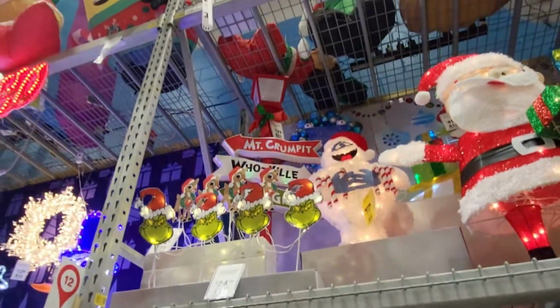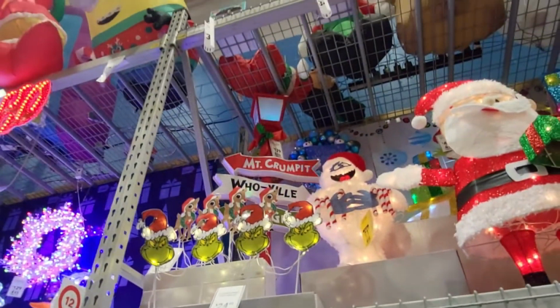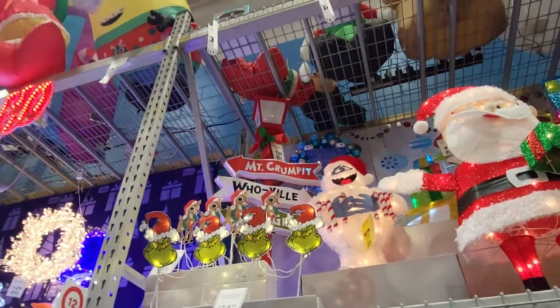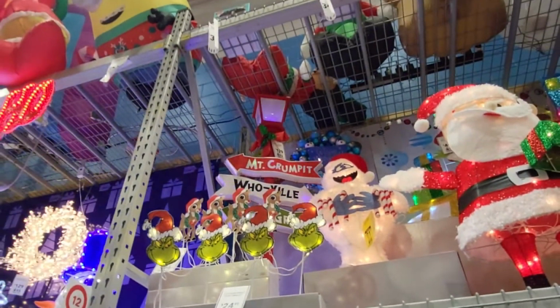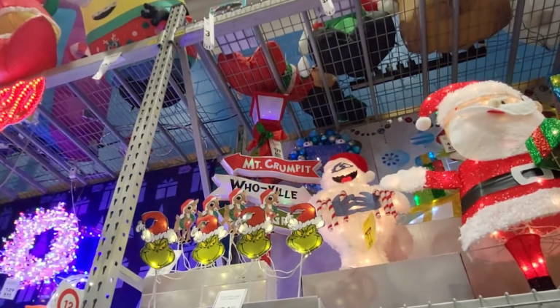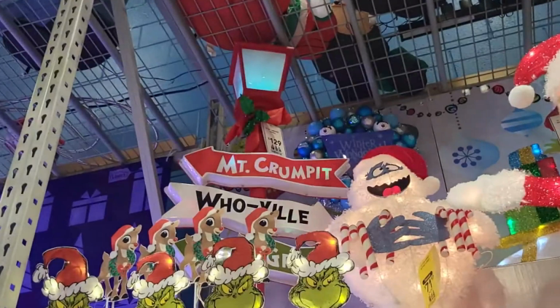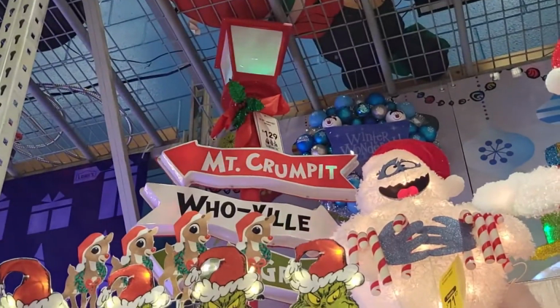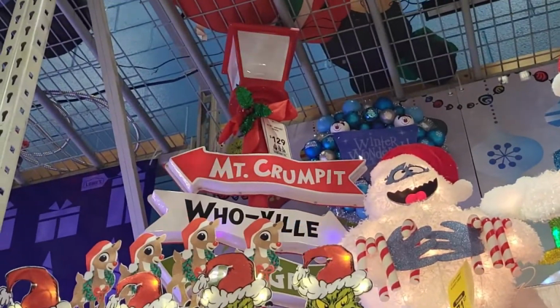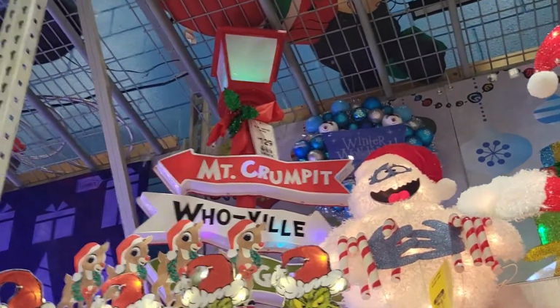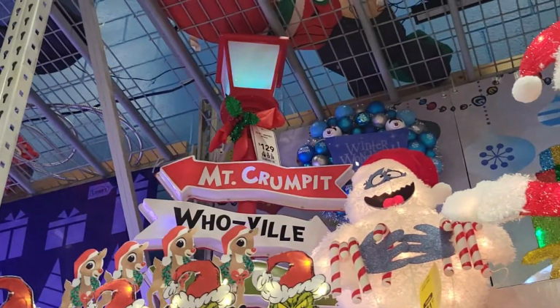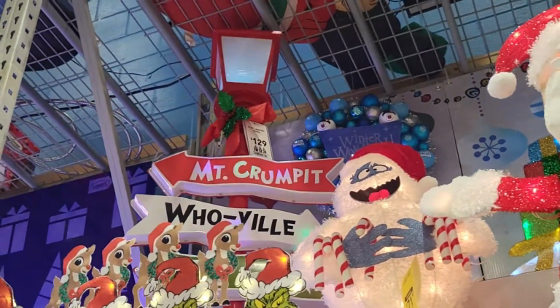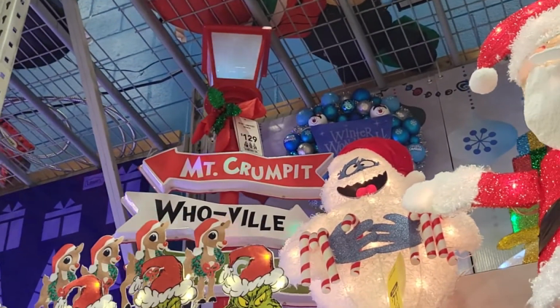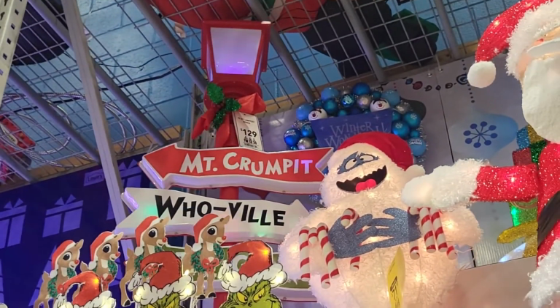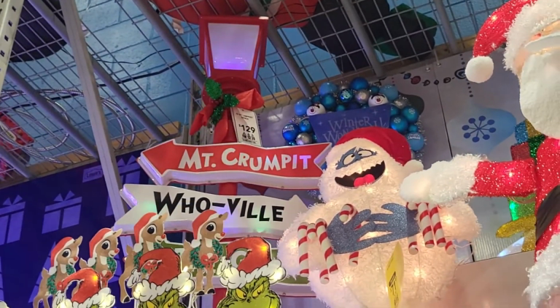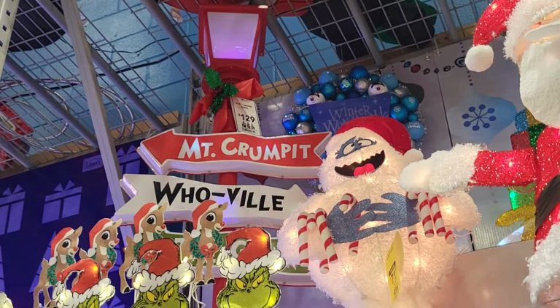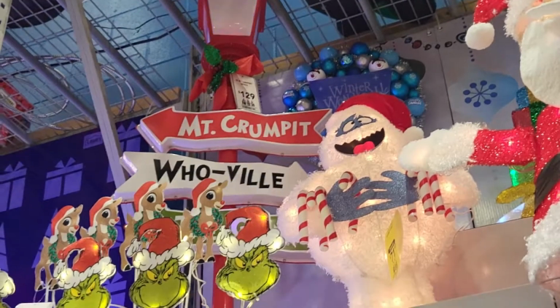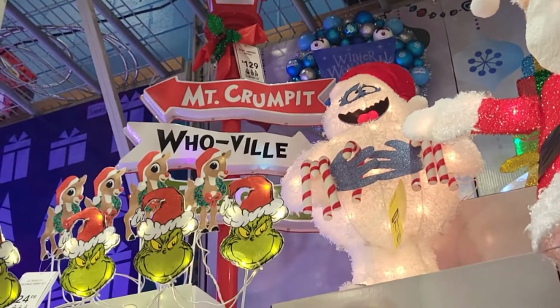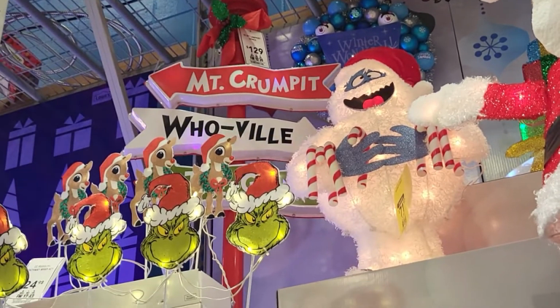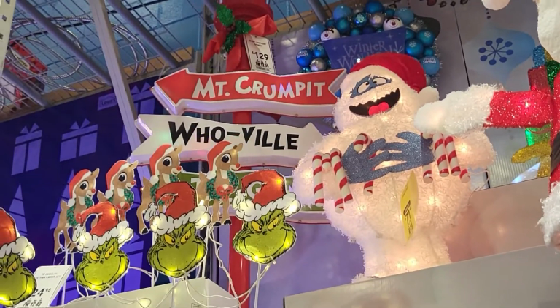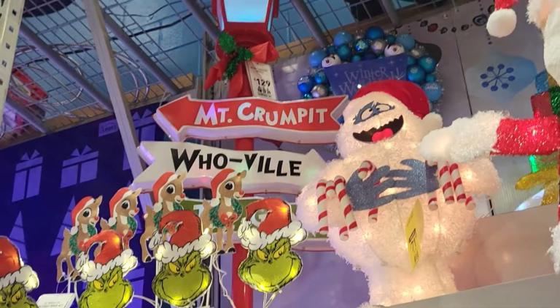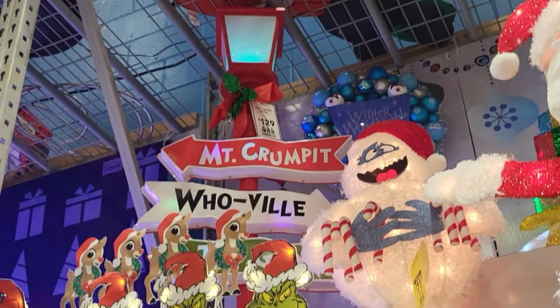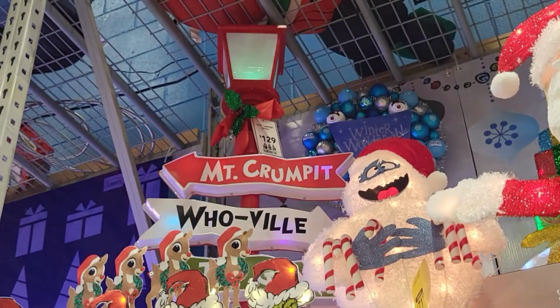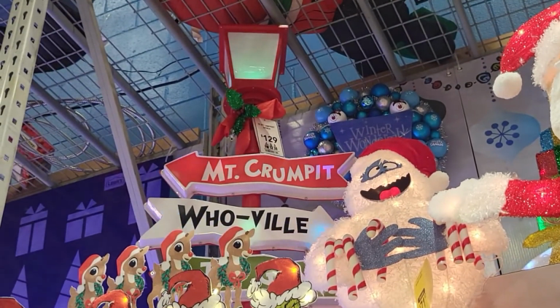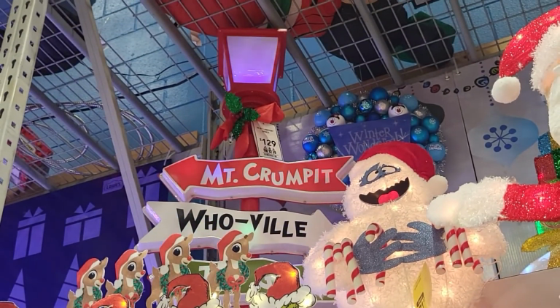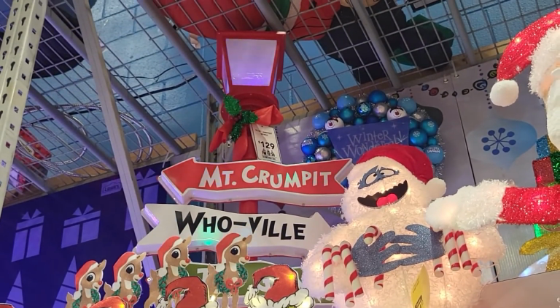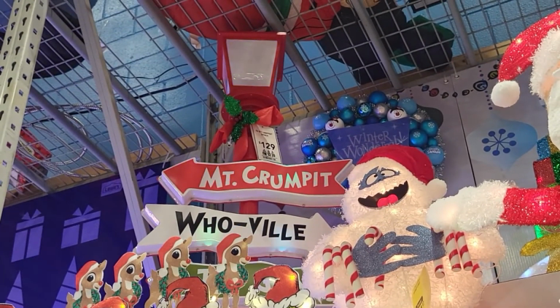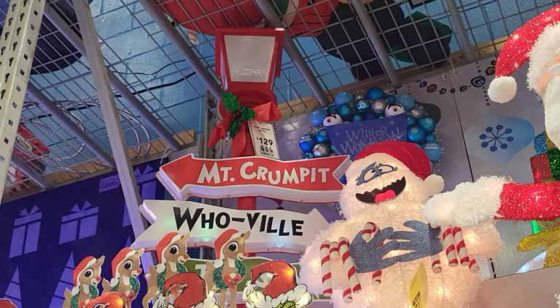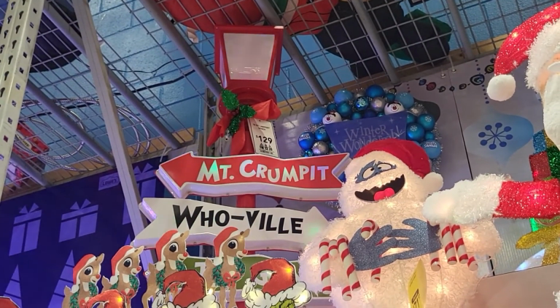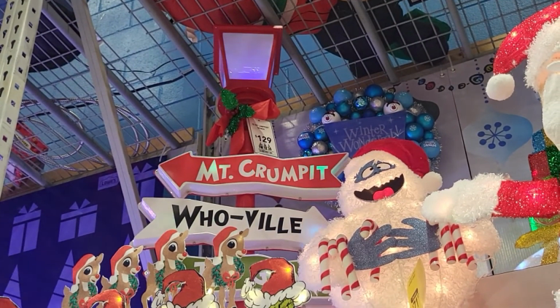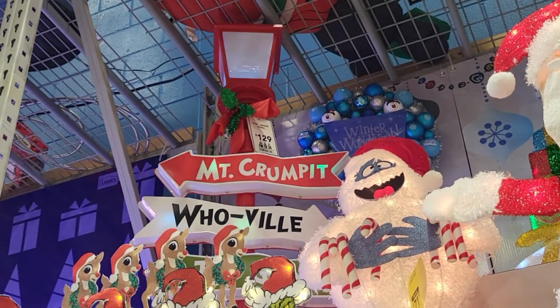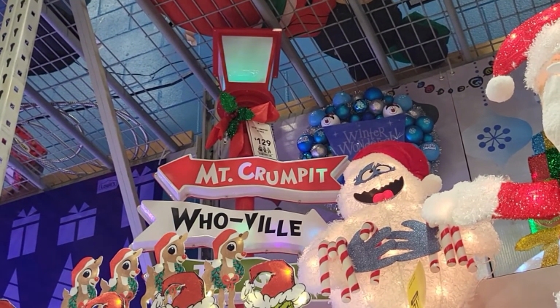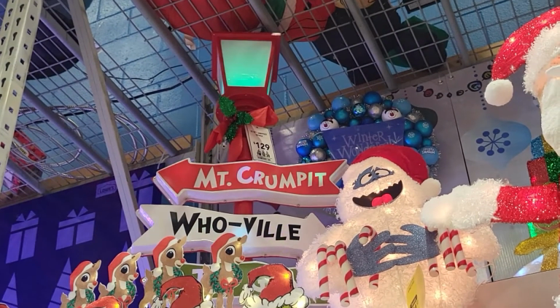Oh, look at that lantern that says Mount Grumpet, Whoville — and it's flashing. I'll find that one for you.